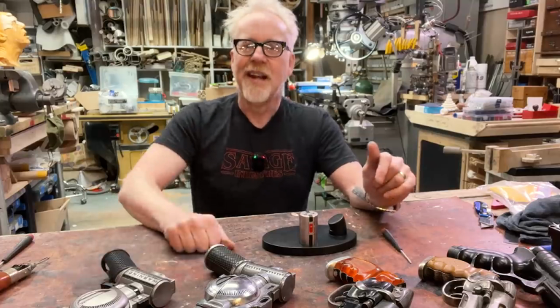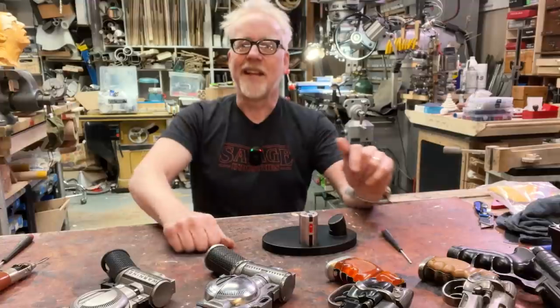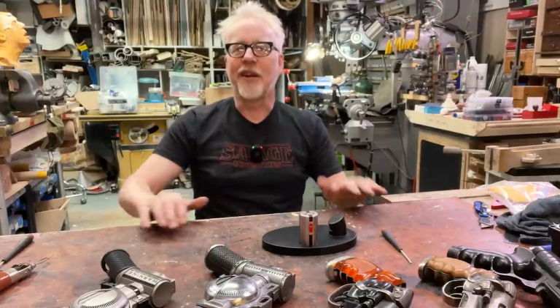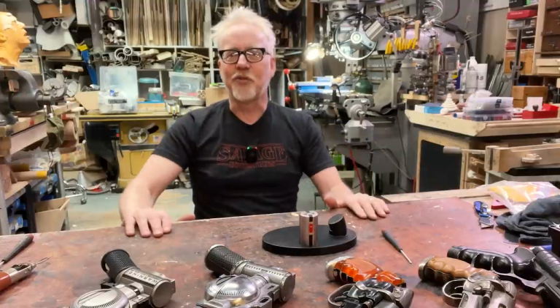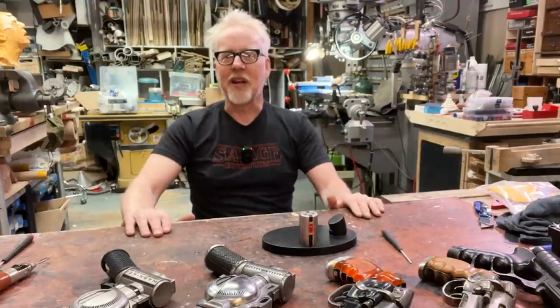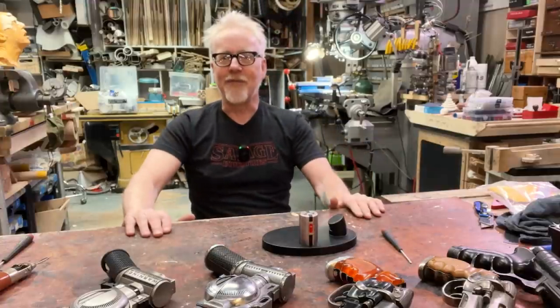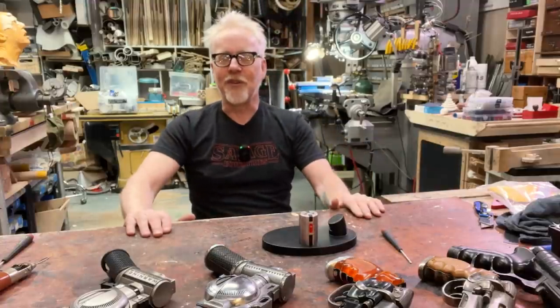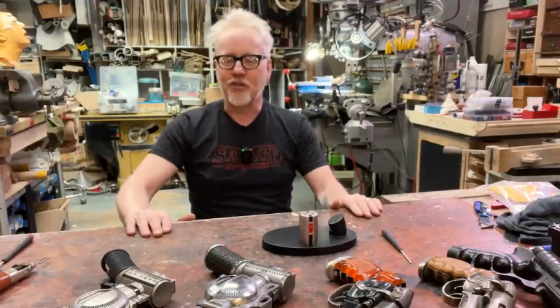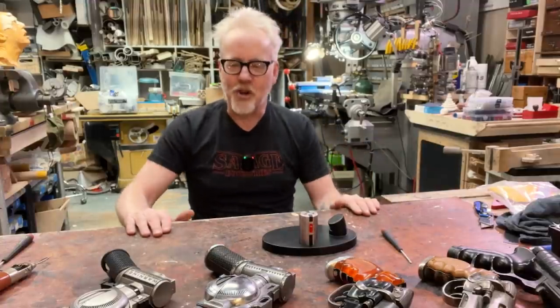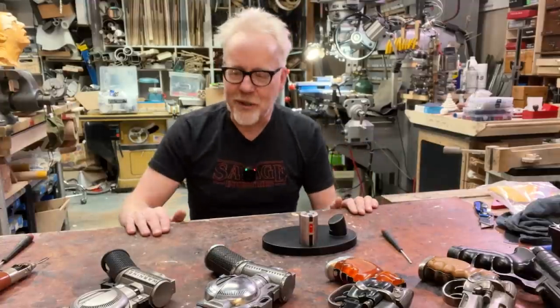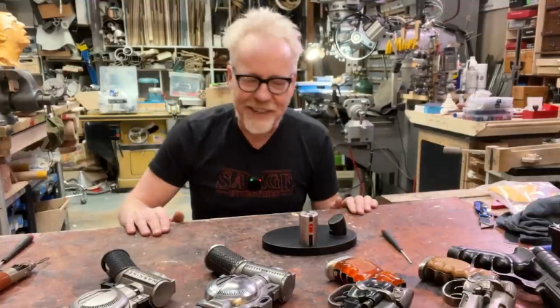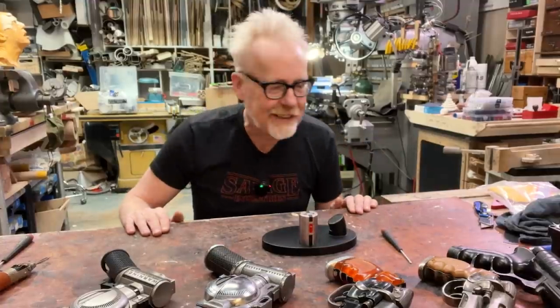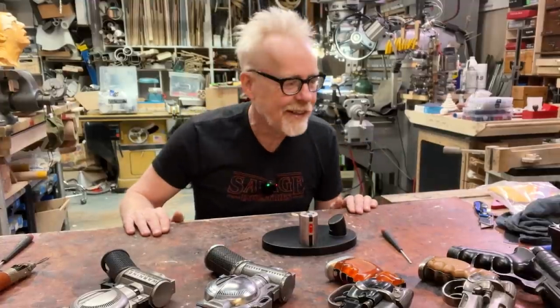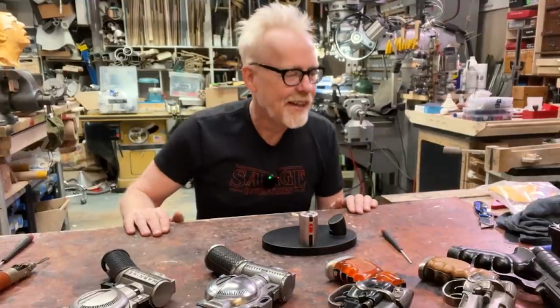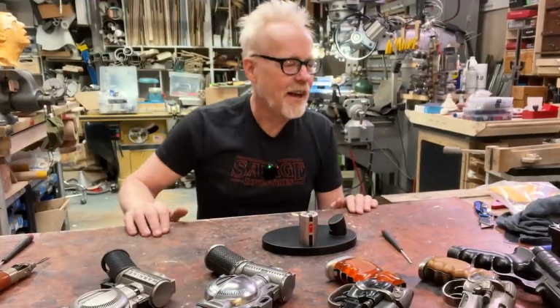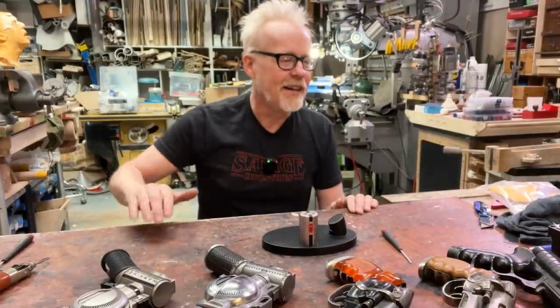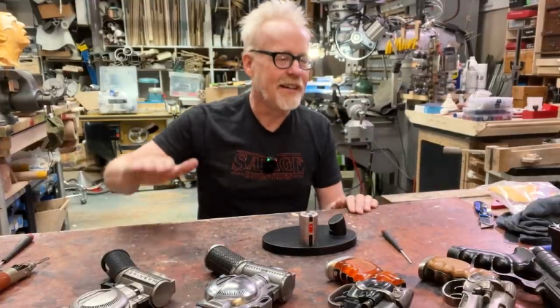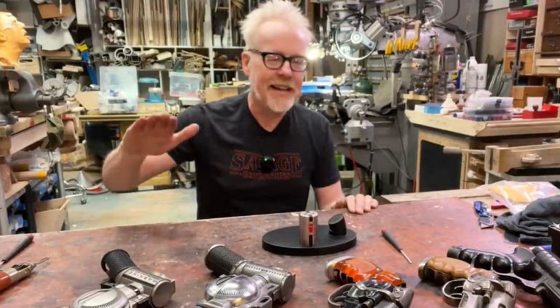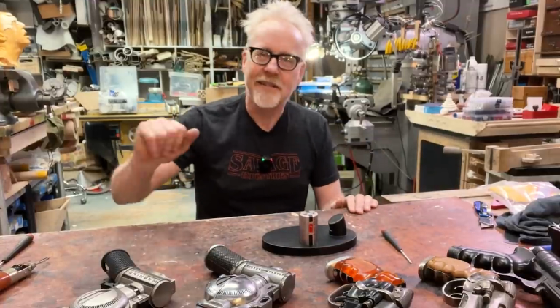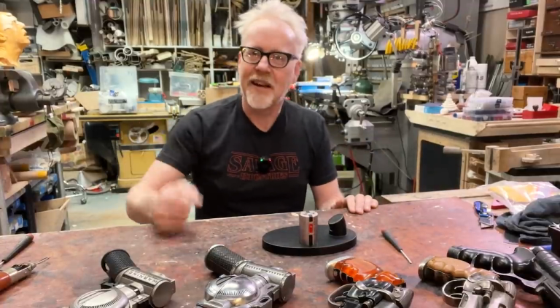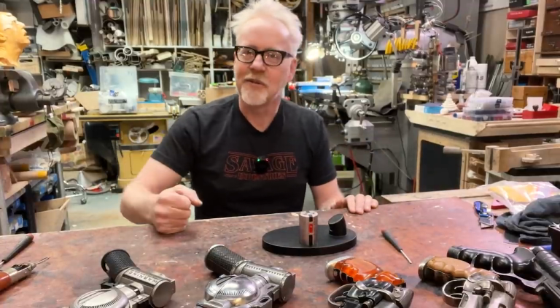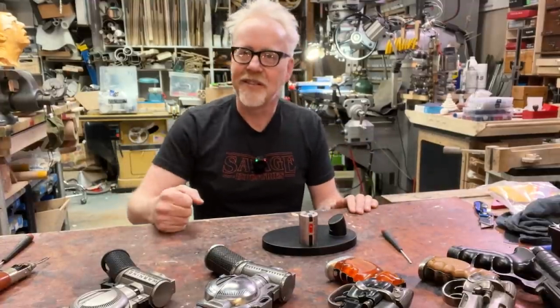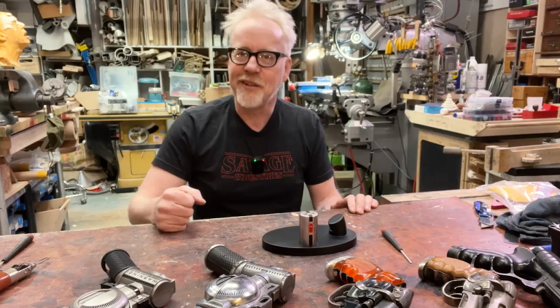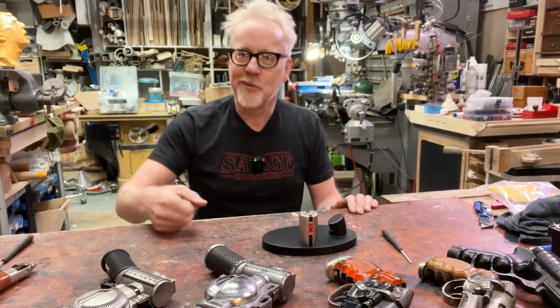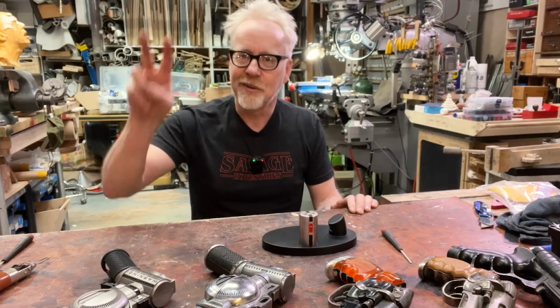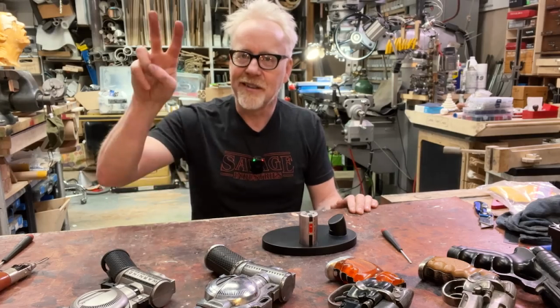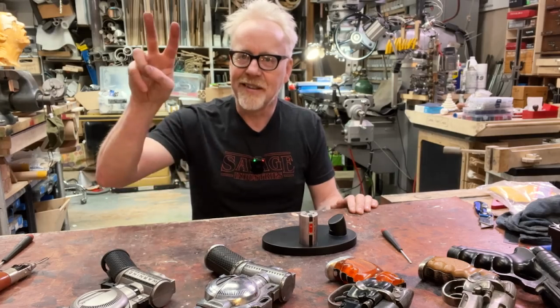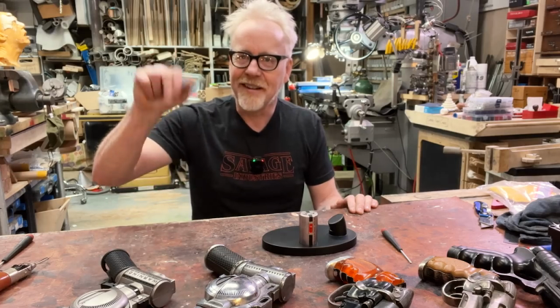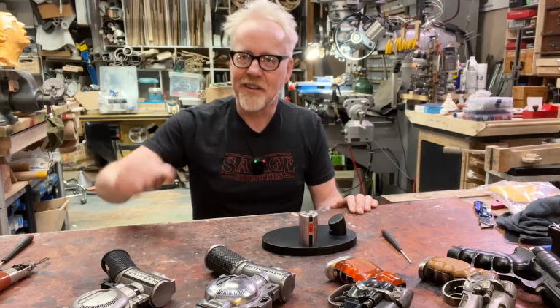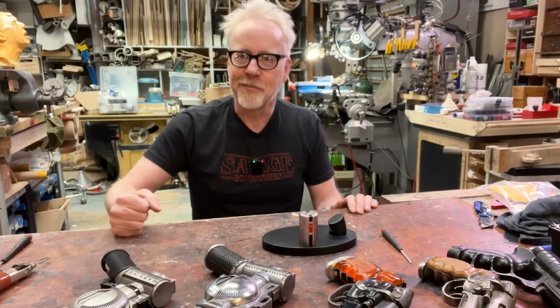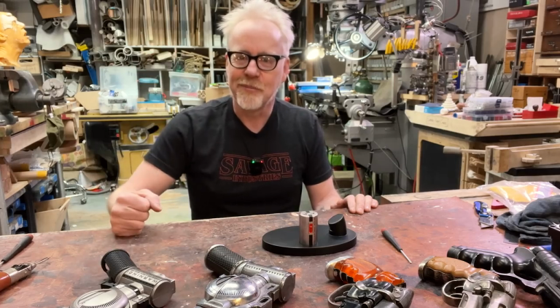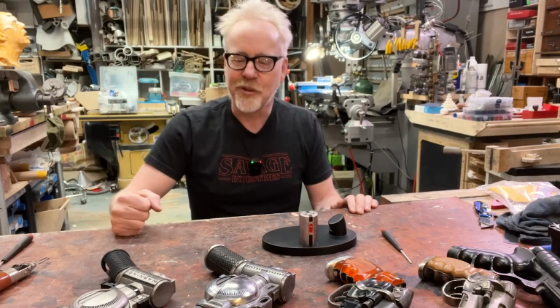Thank you guys for joining me for this show and tell. I will see you next time. Cheers.